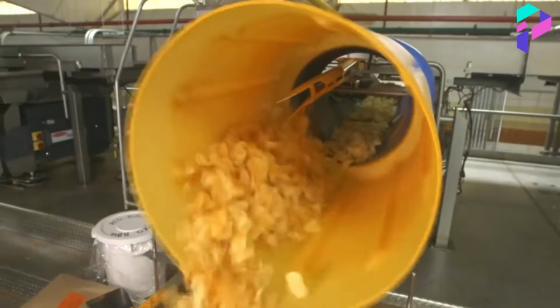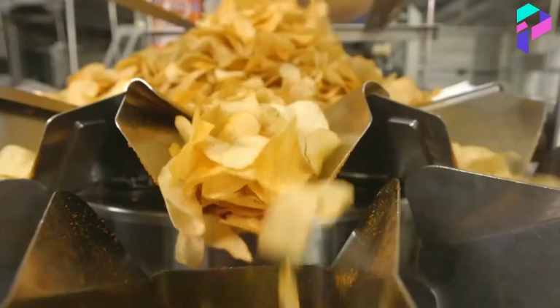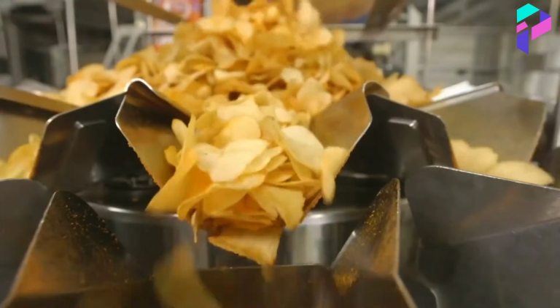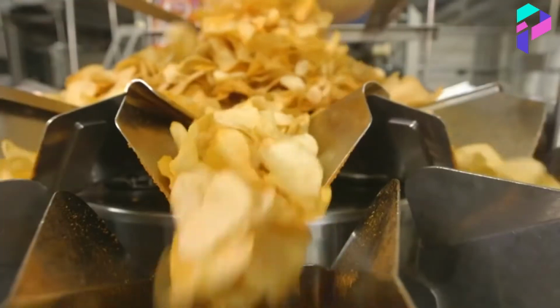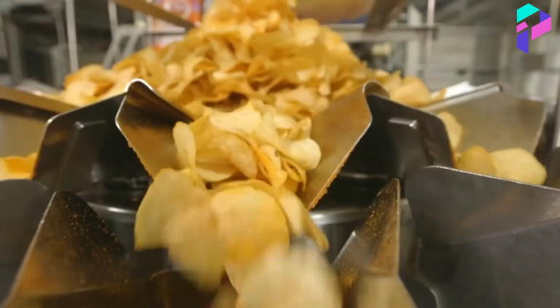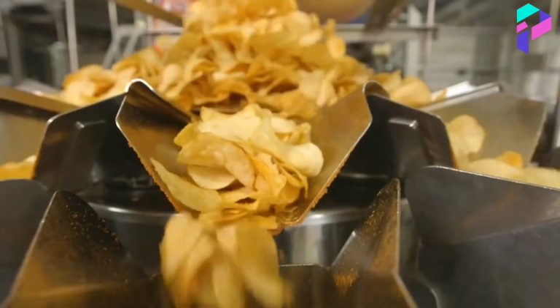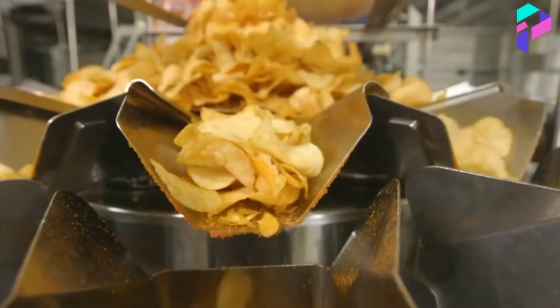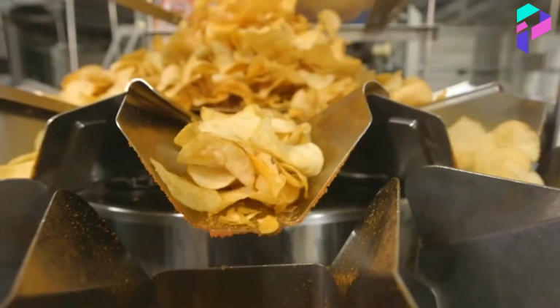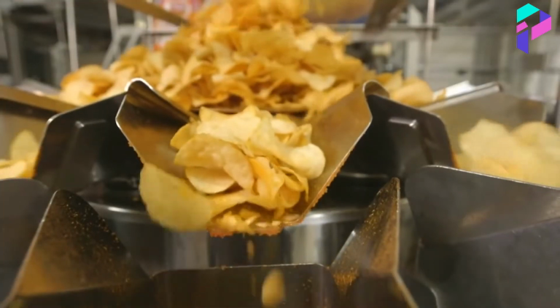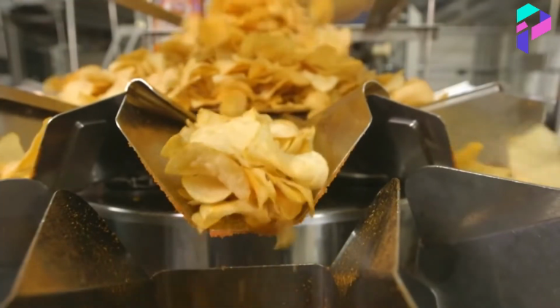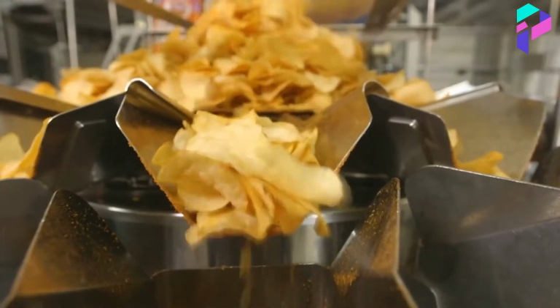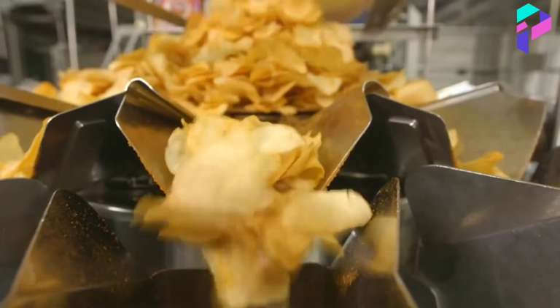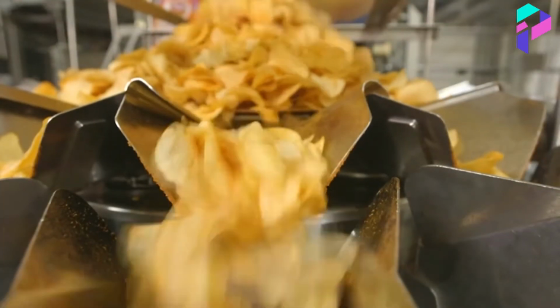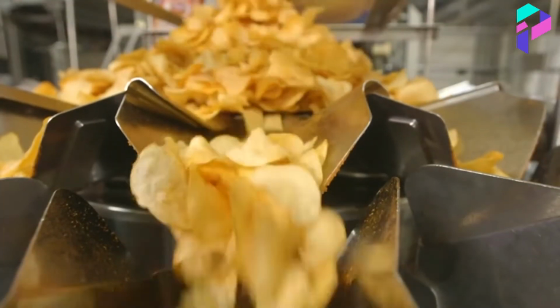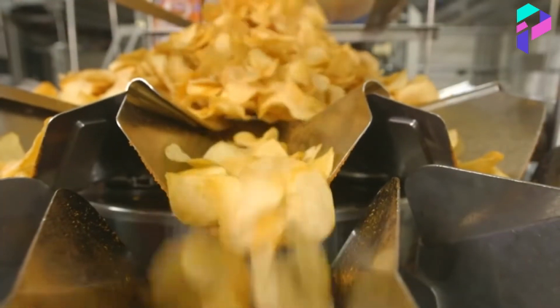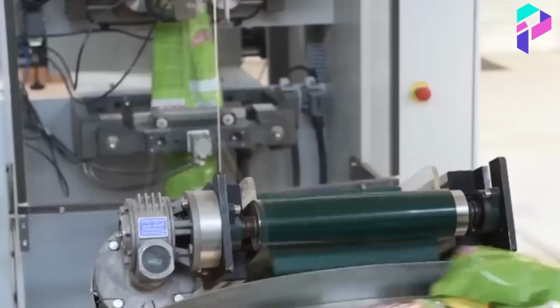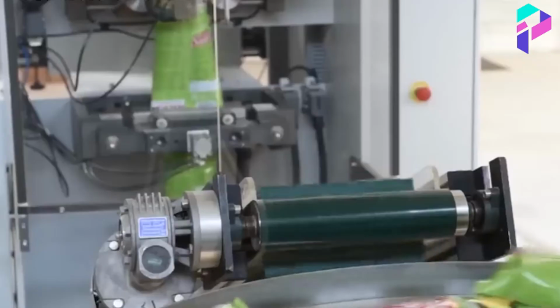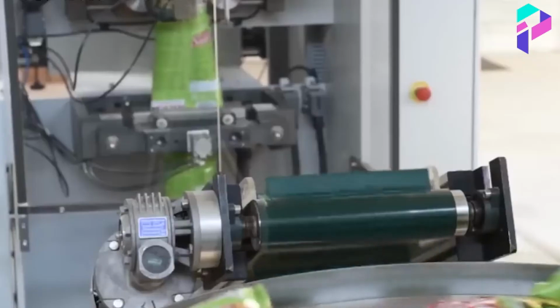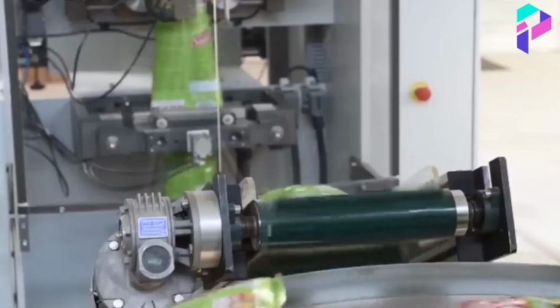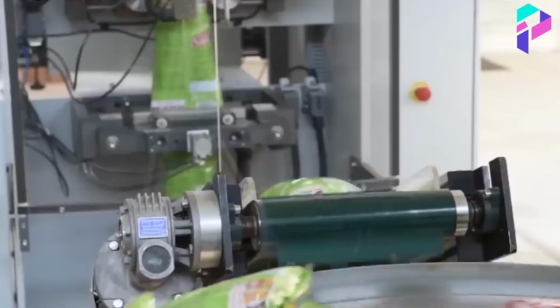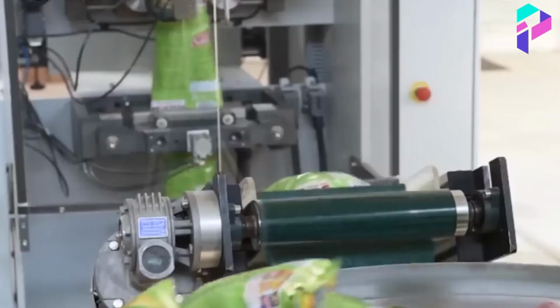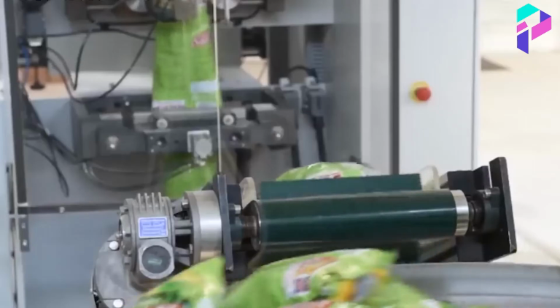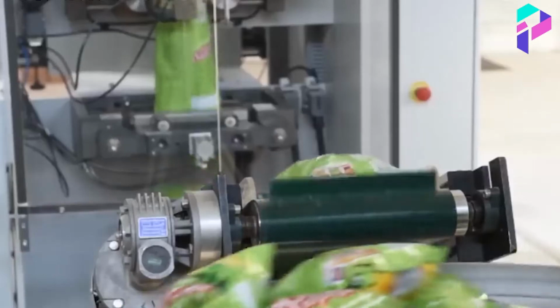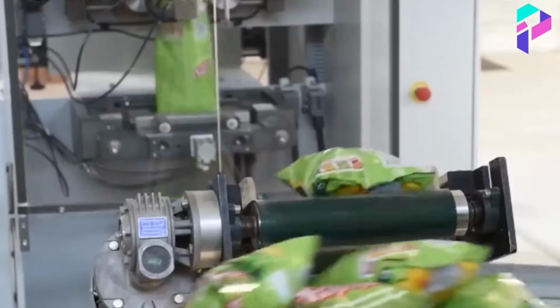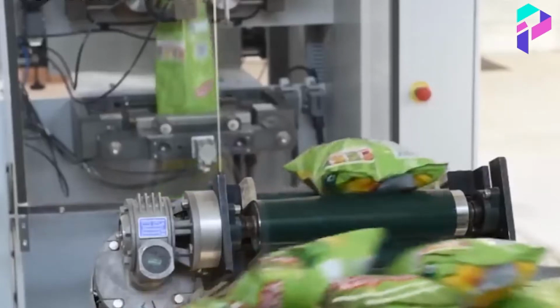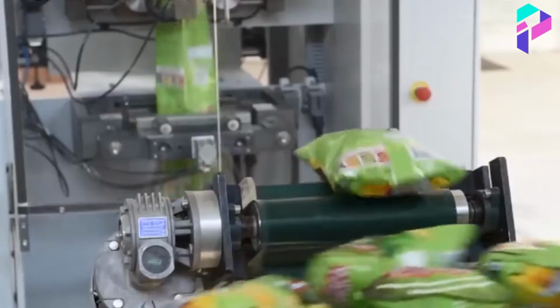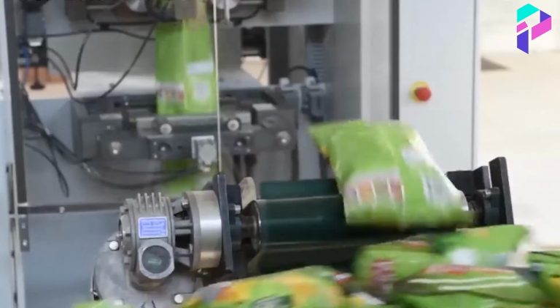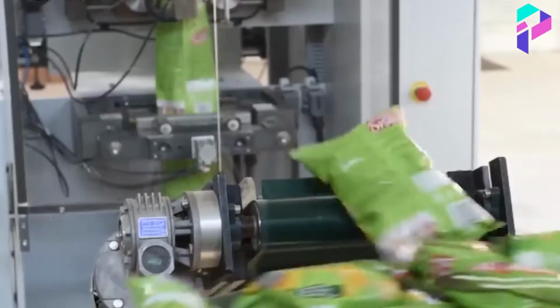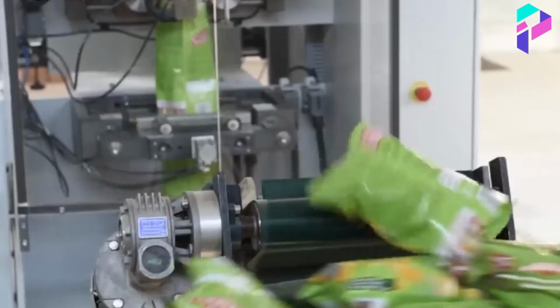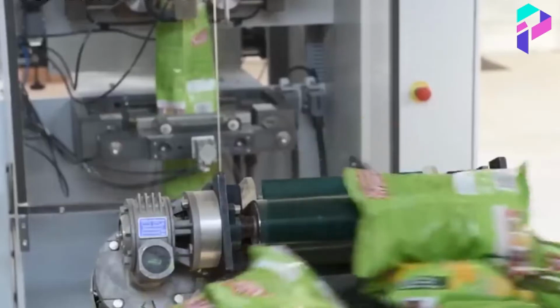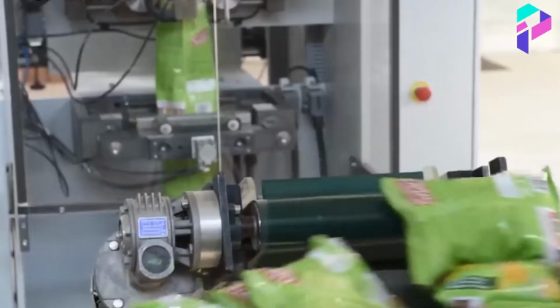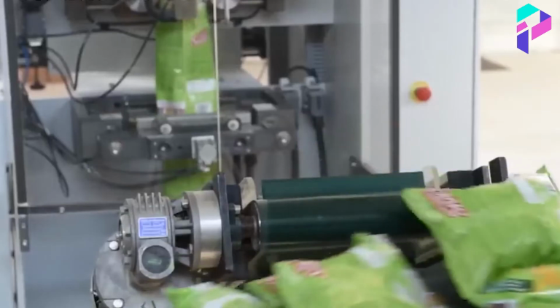Finally, the finished chips go to the packaging line, where they are packed in bags ready for shipment to stores and shelves.